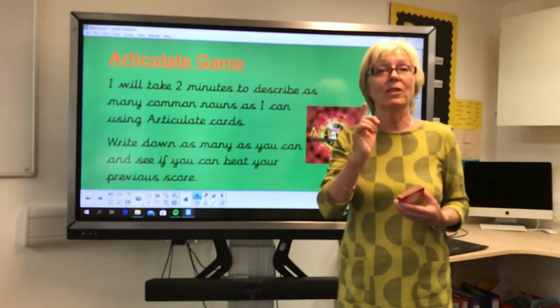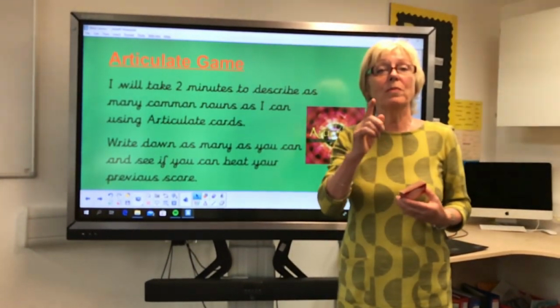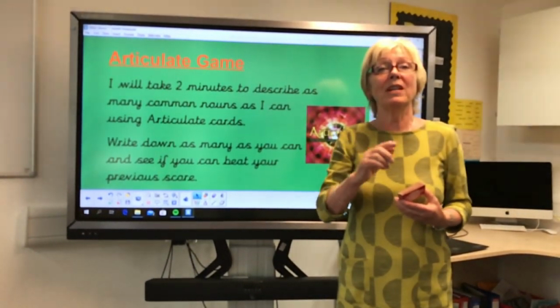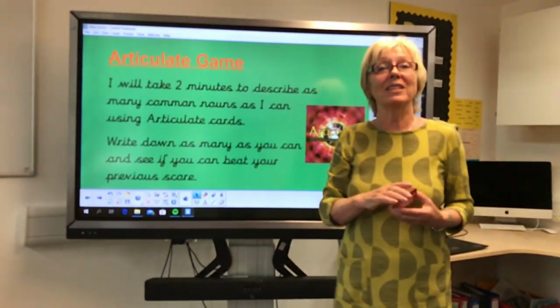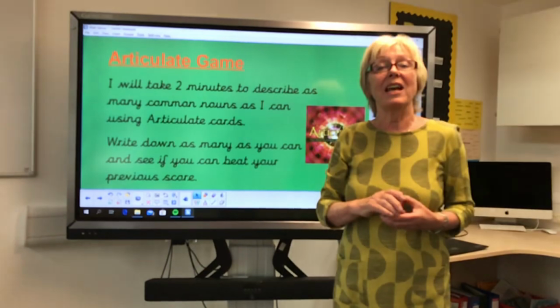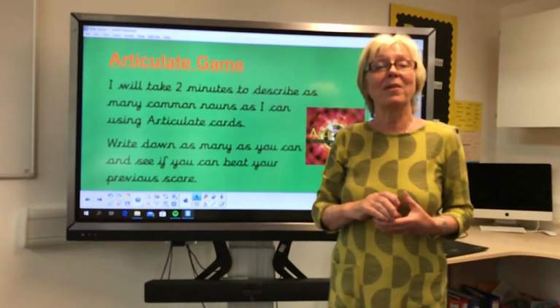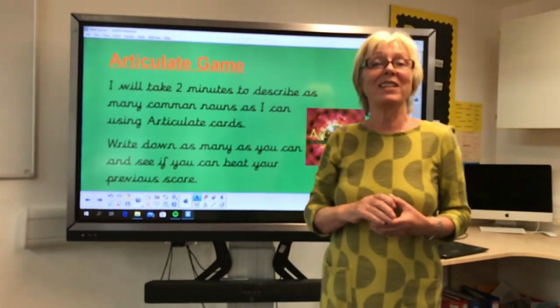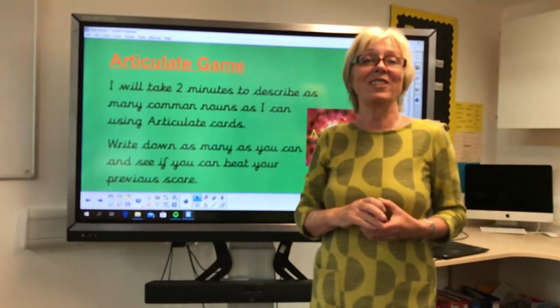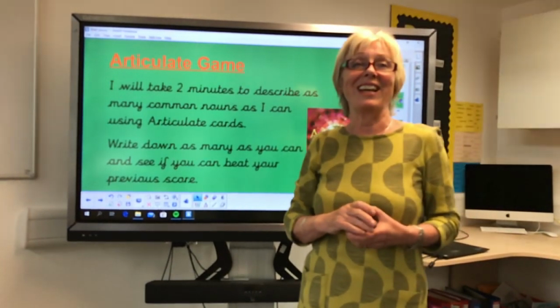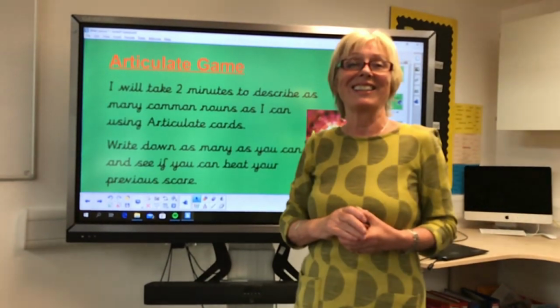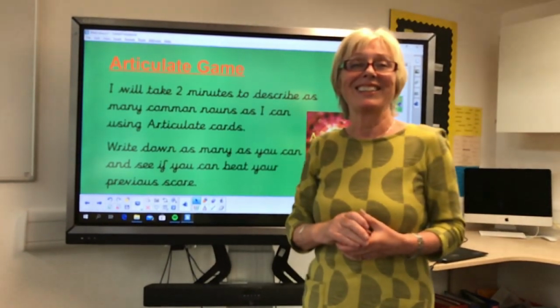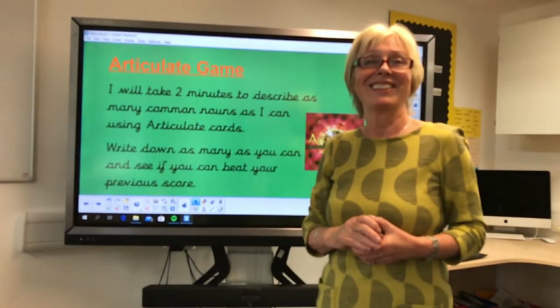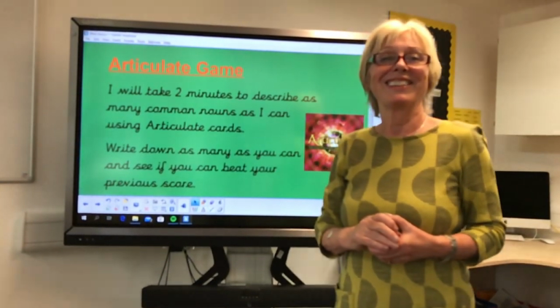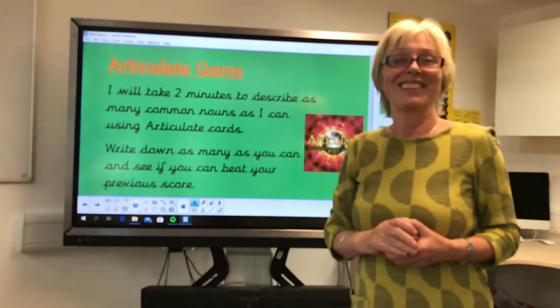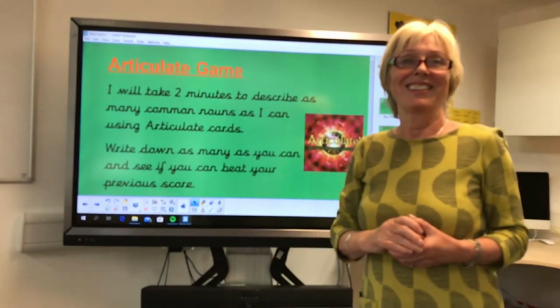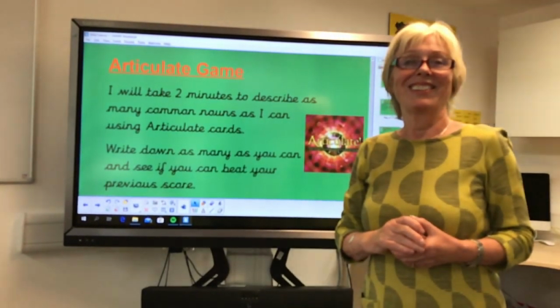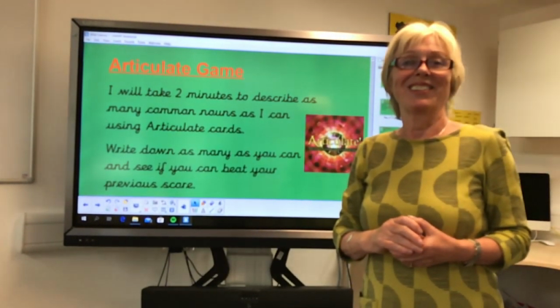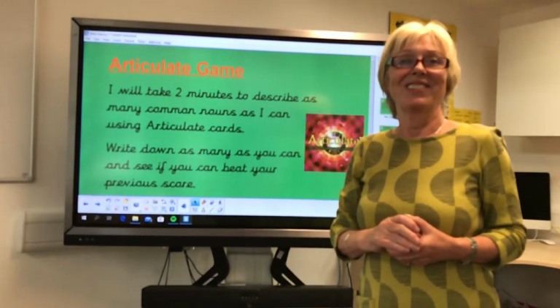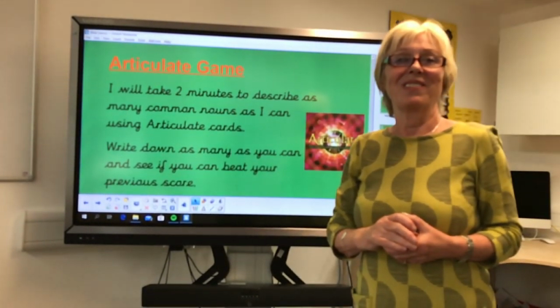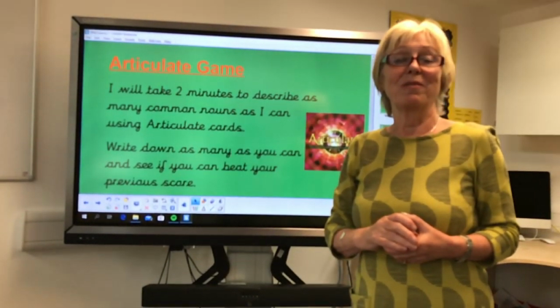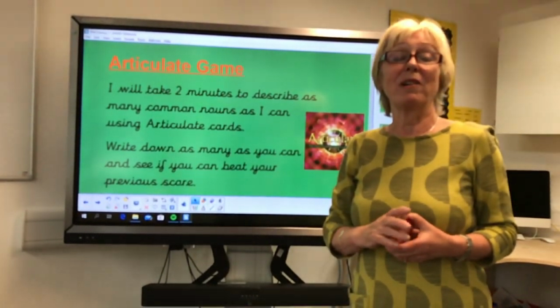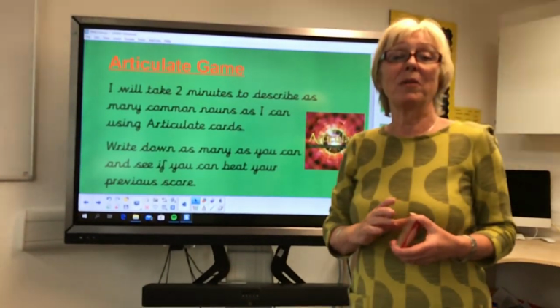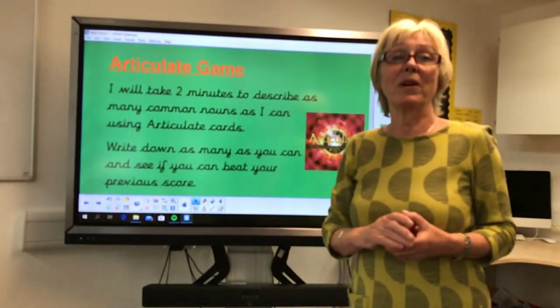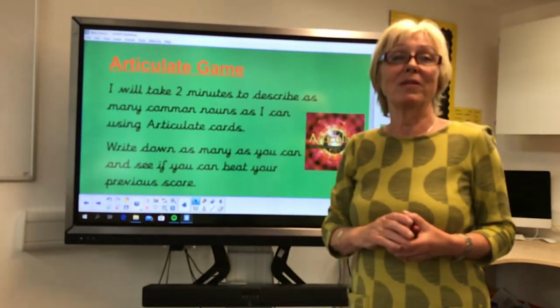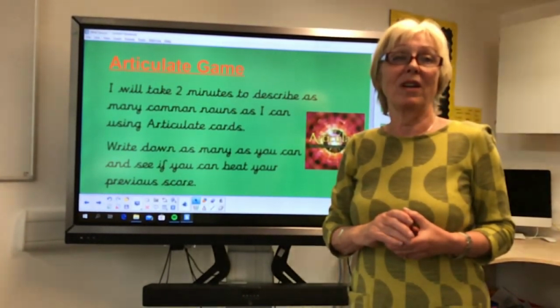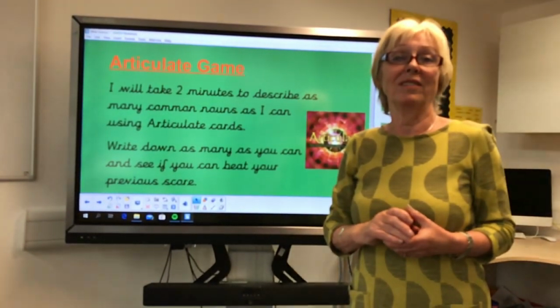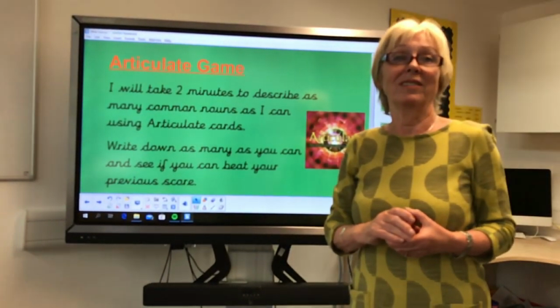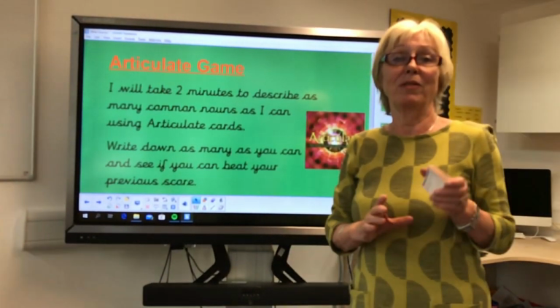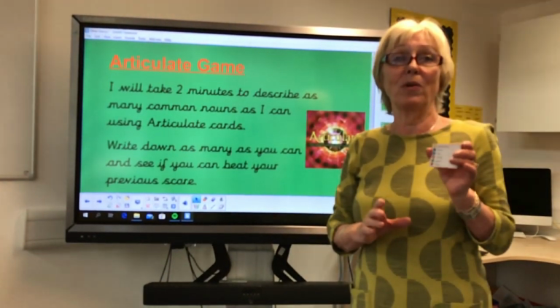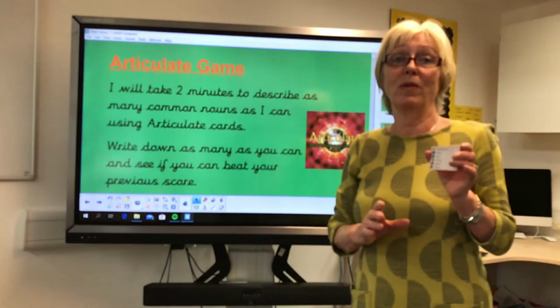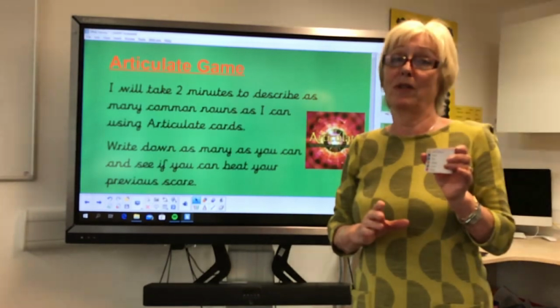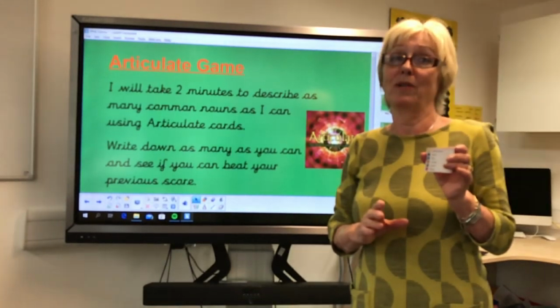Two minutes! How many did you get? Very well done if you've got all of those. Excellent.